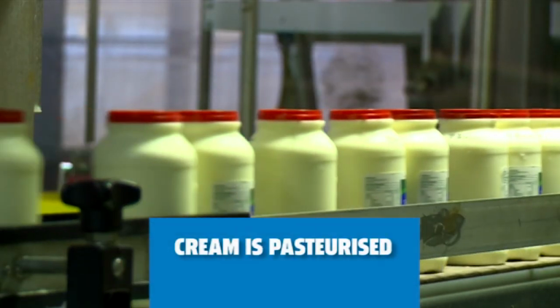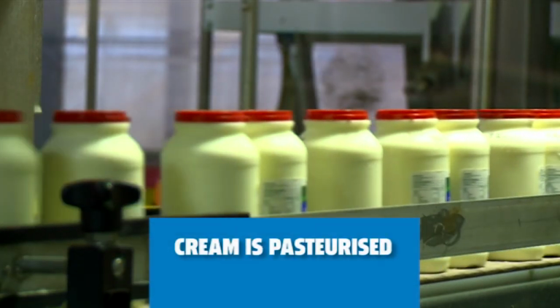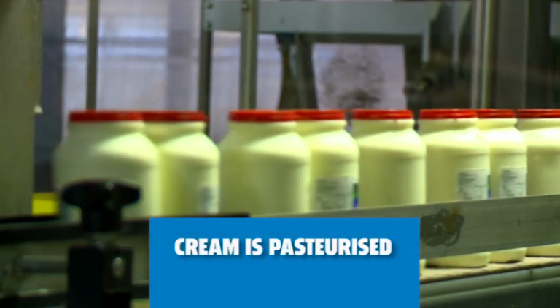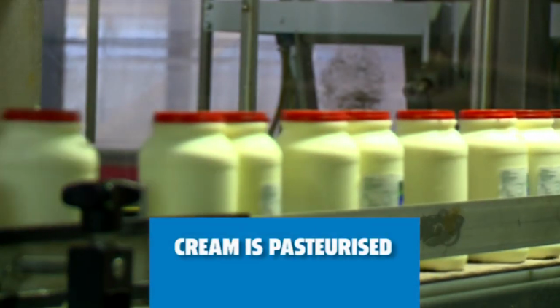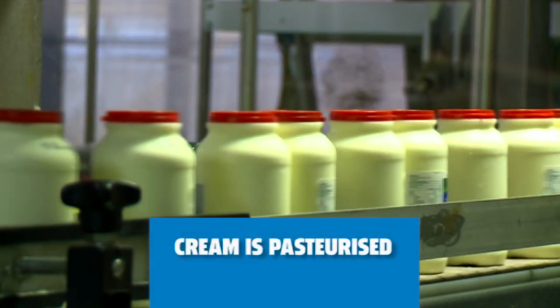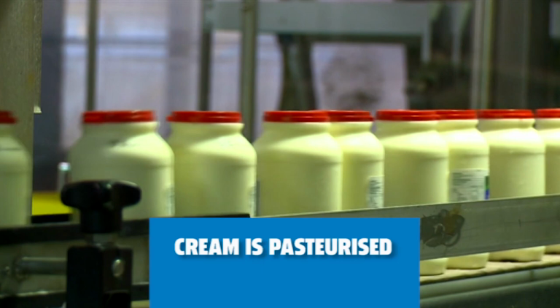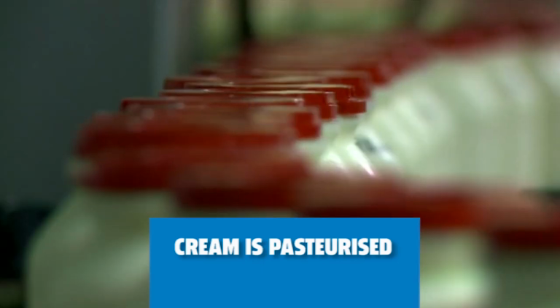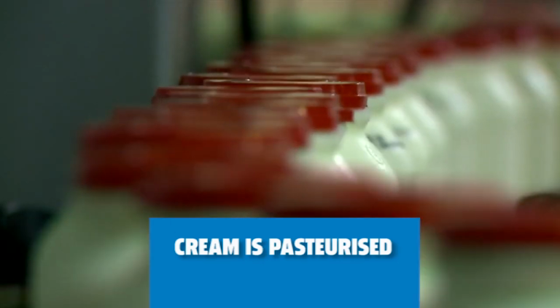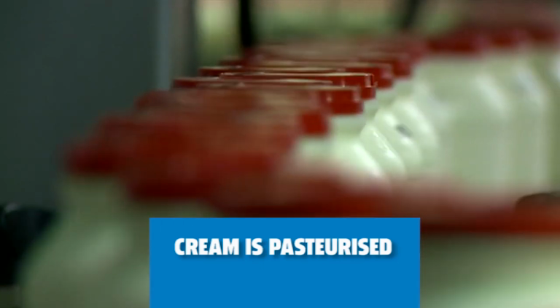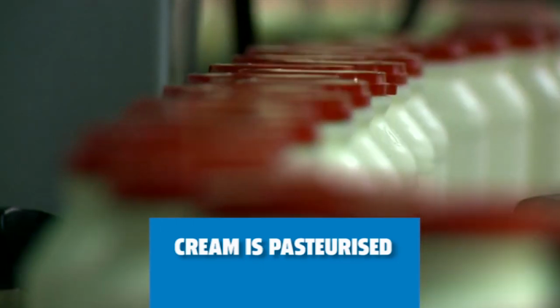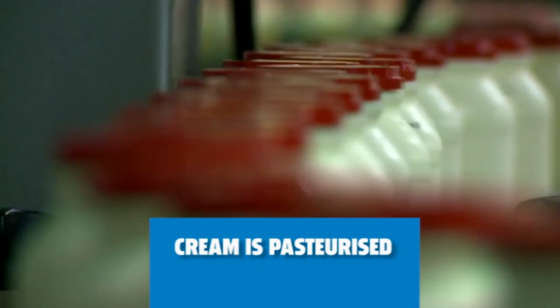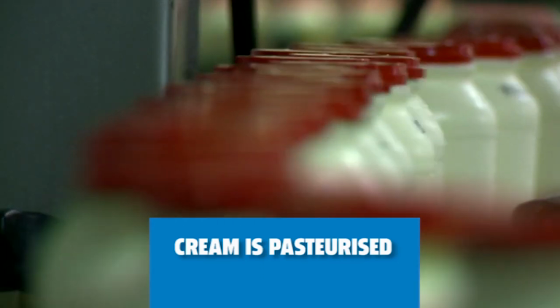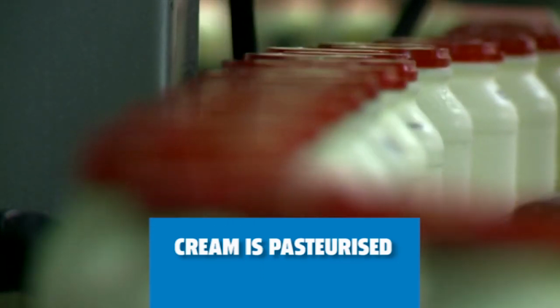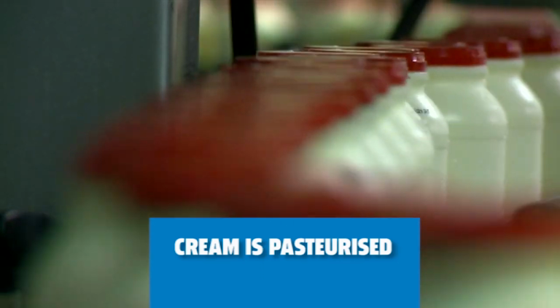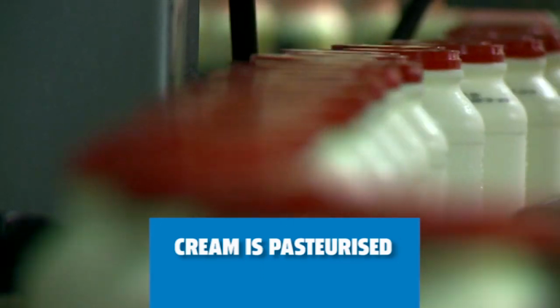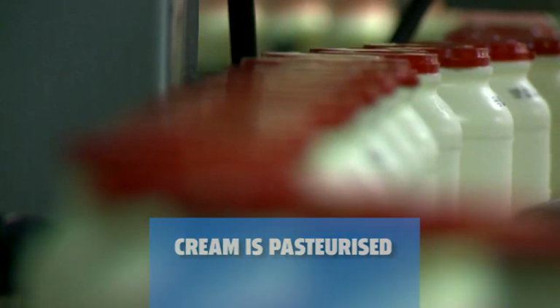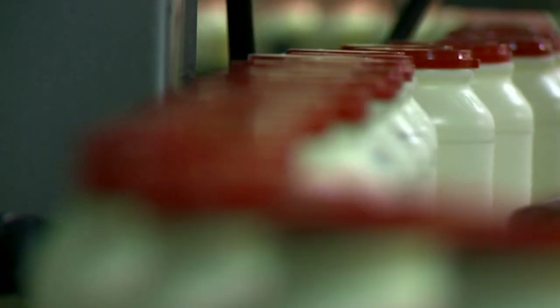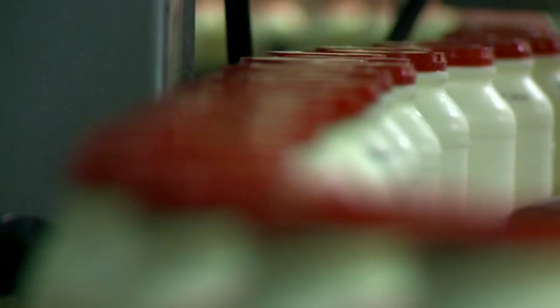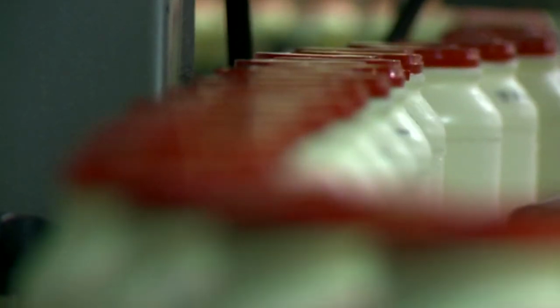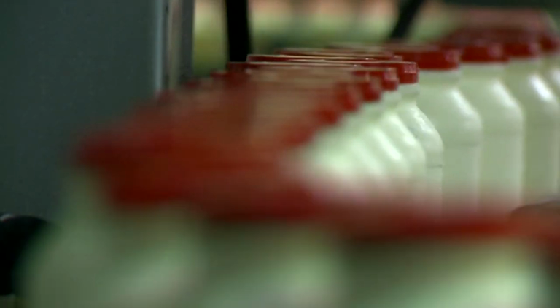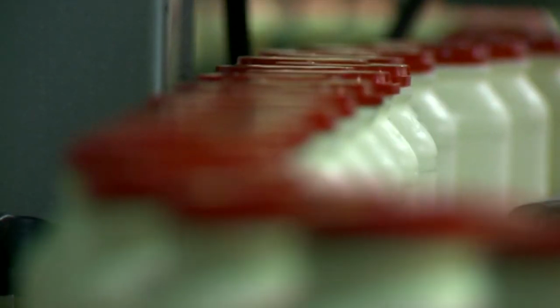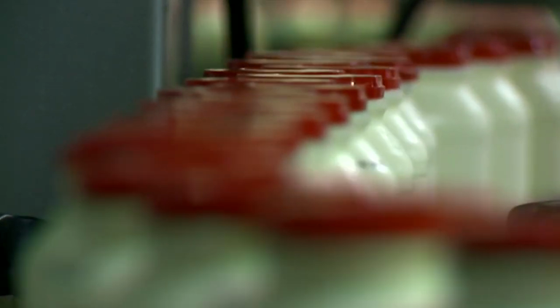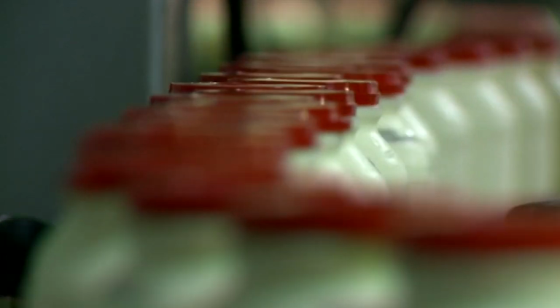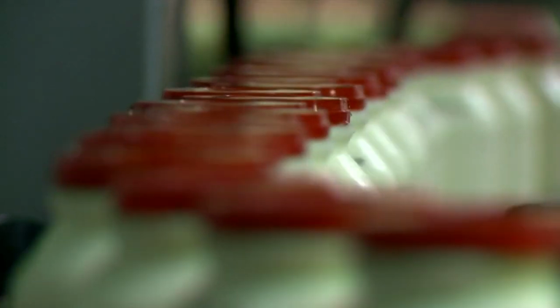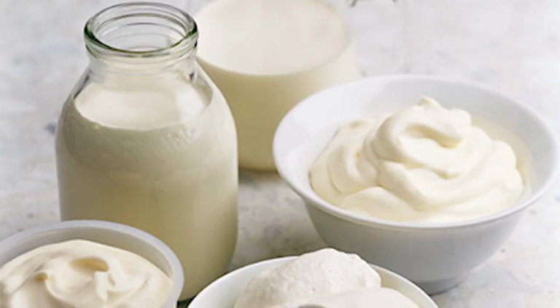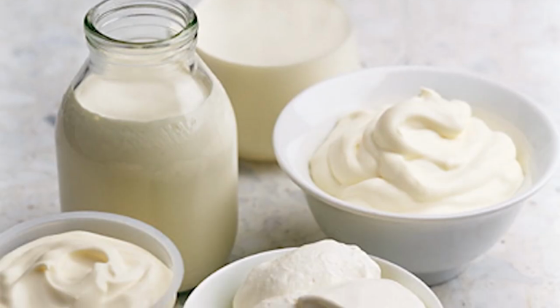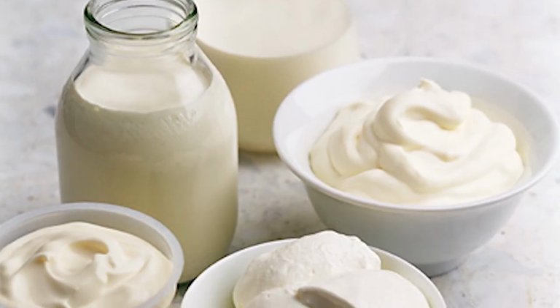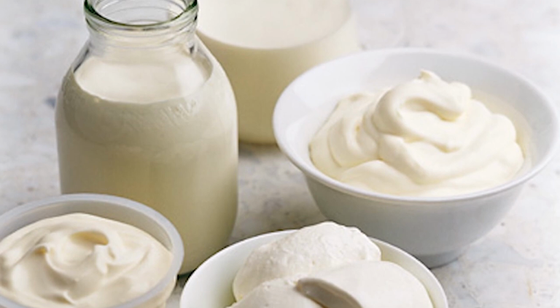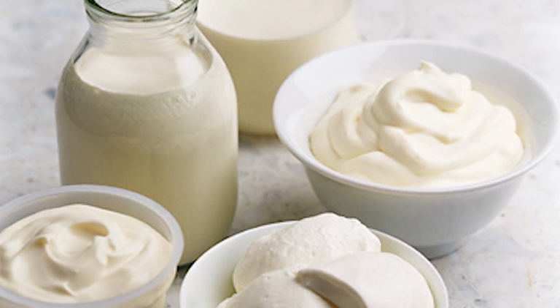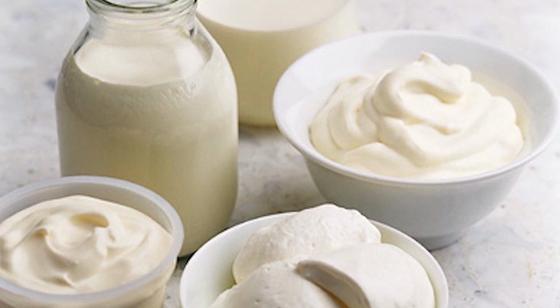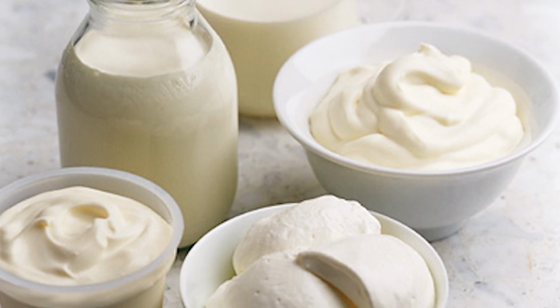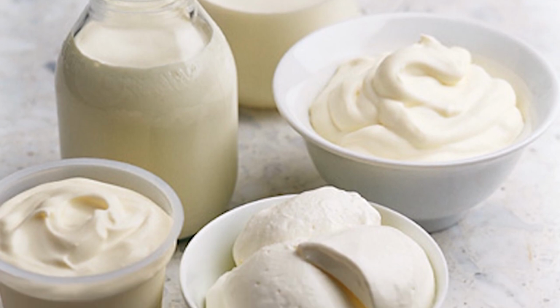As with most other milk products, cream is pasteurised. Once the cream is cooled and packaged, it is ready for sale.